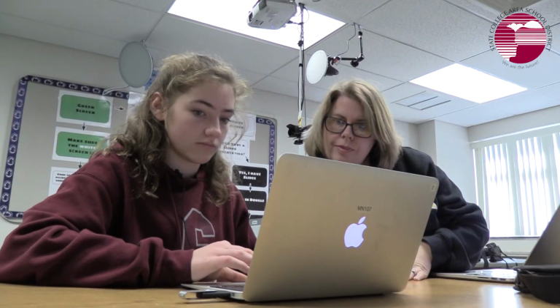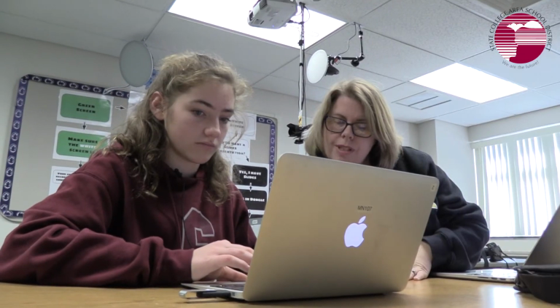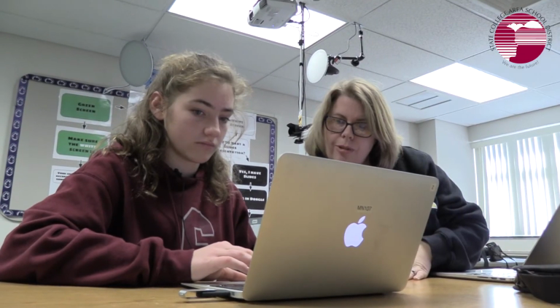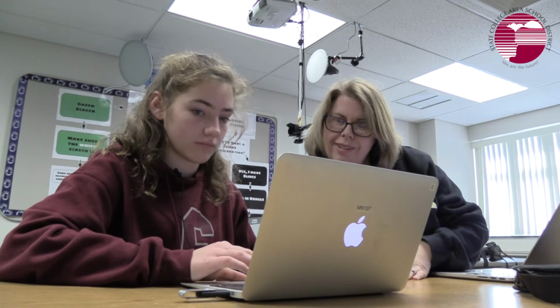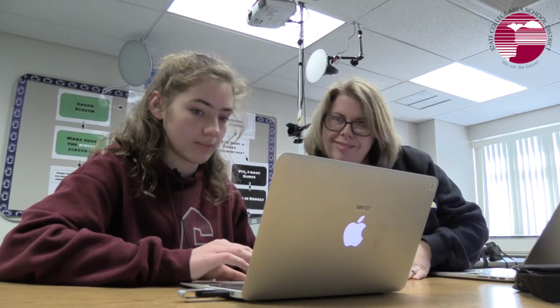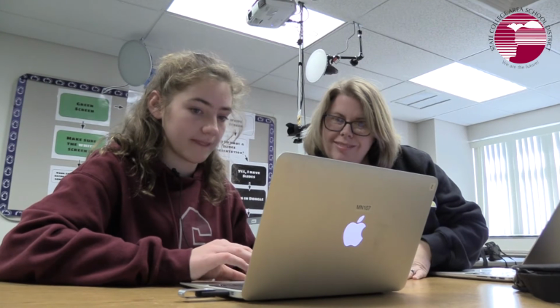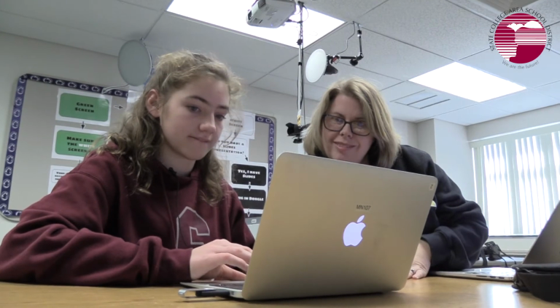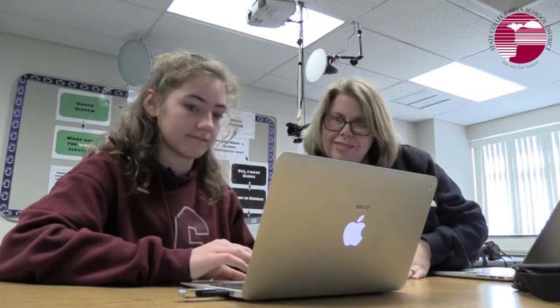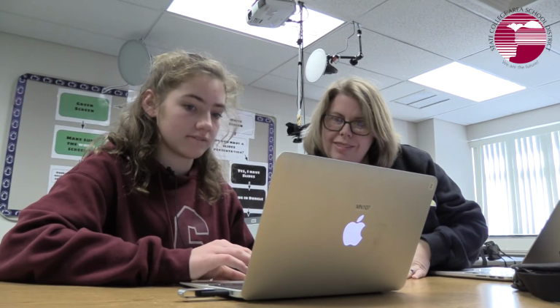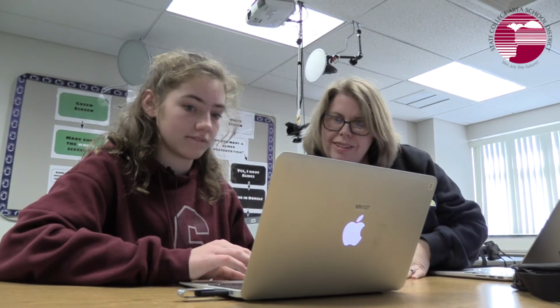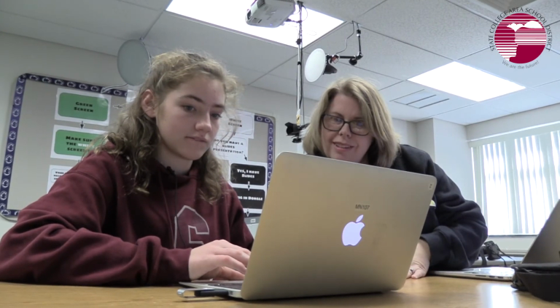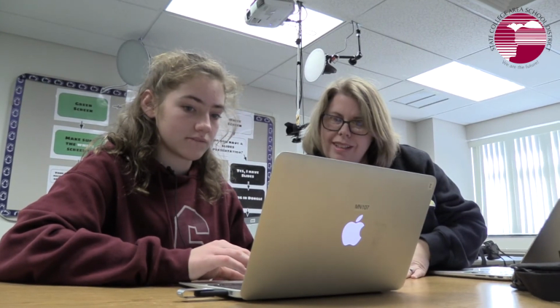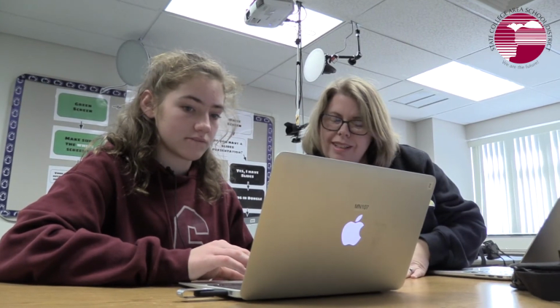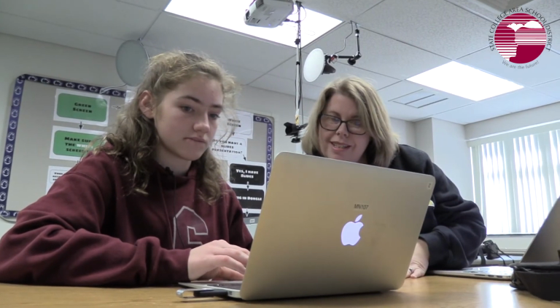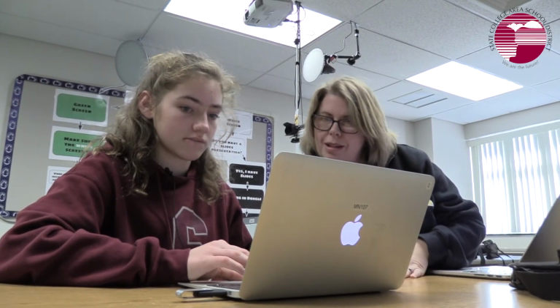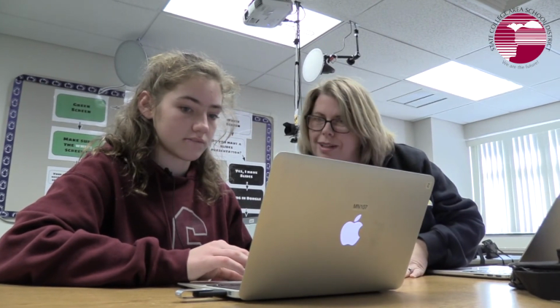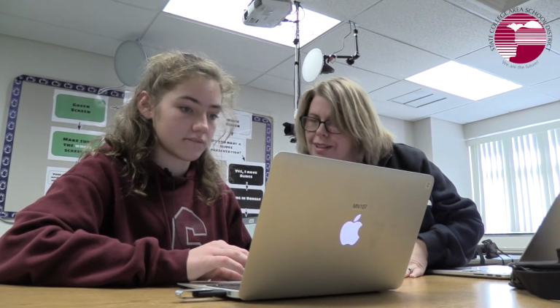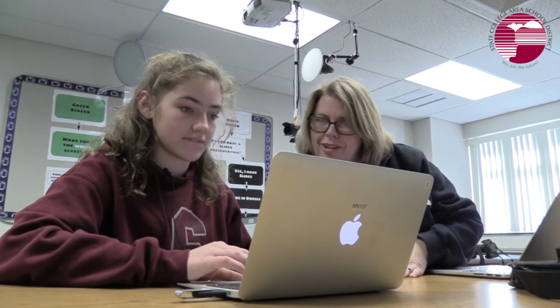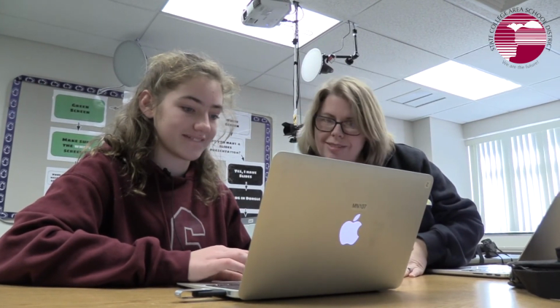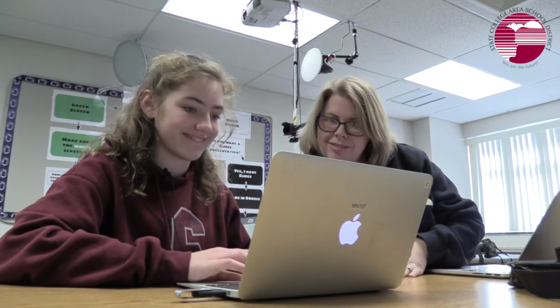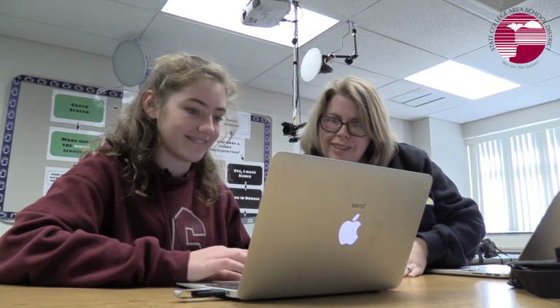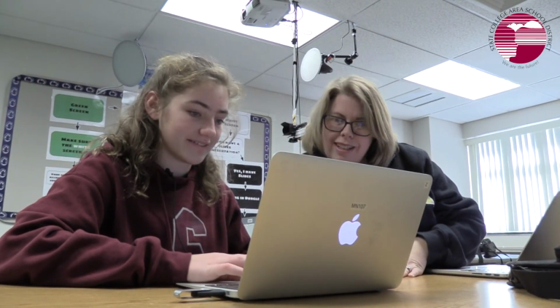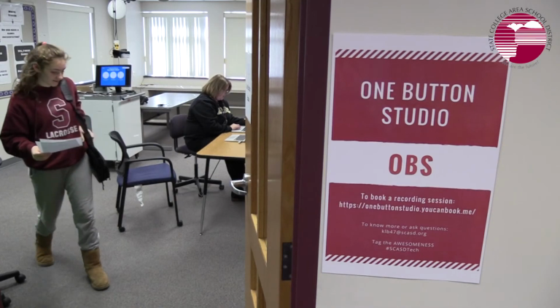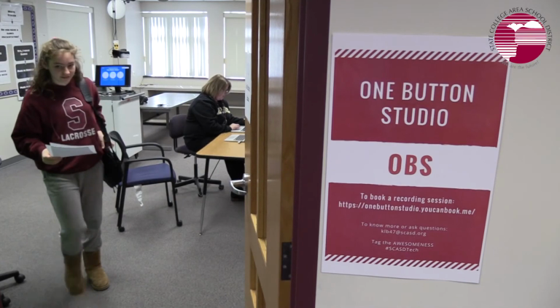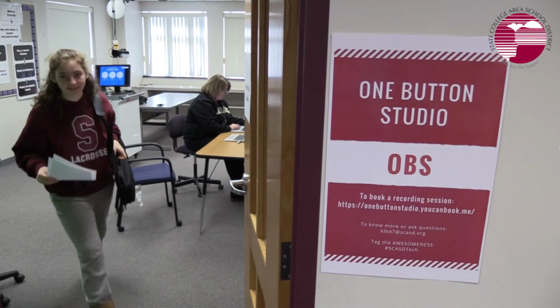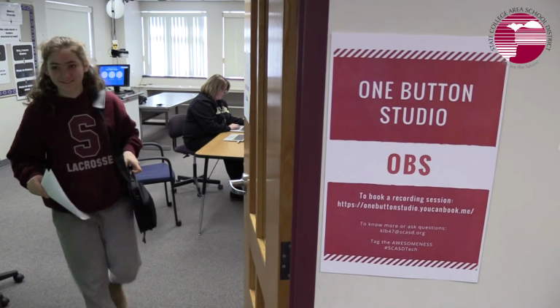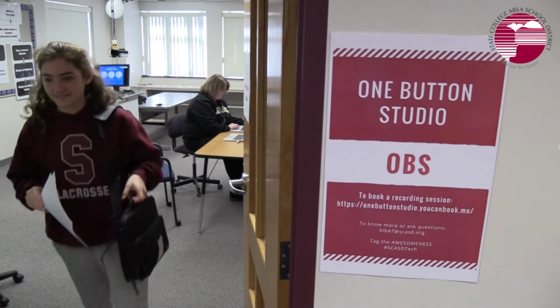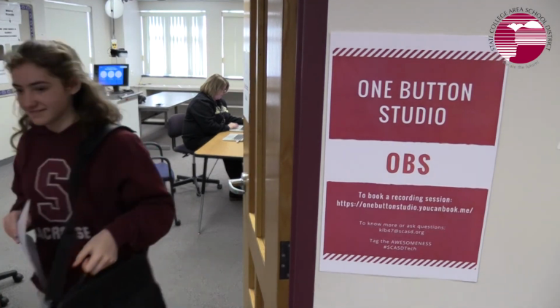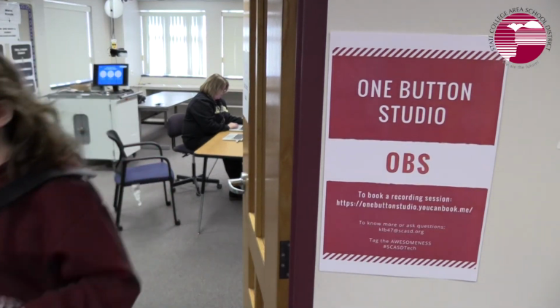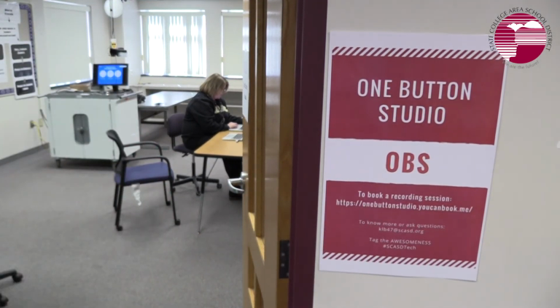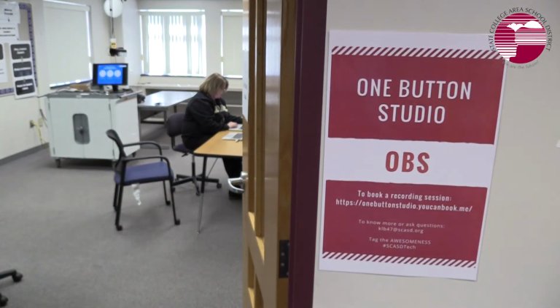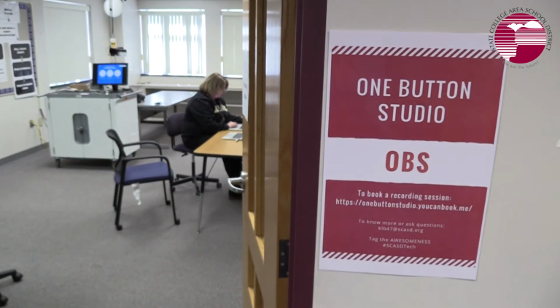This partnership with Penn State University is really important because the technology developed there is now translating to our community here at Mount Nittany Middle School.